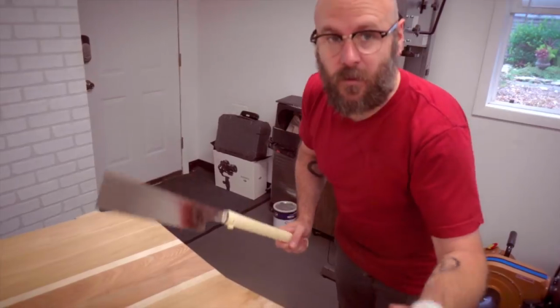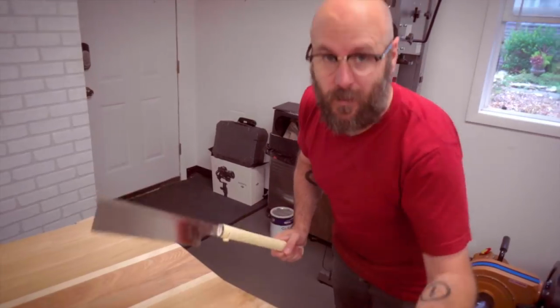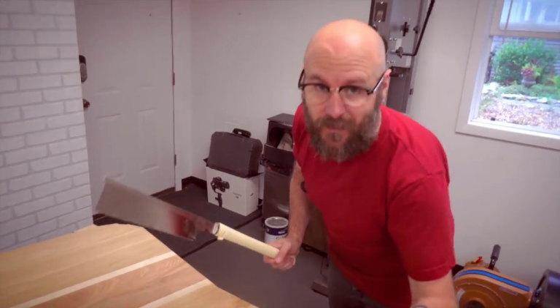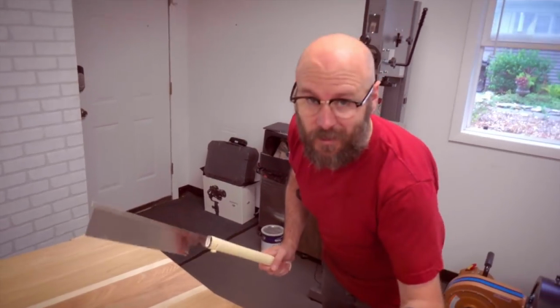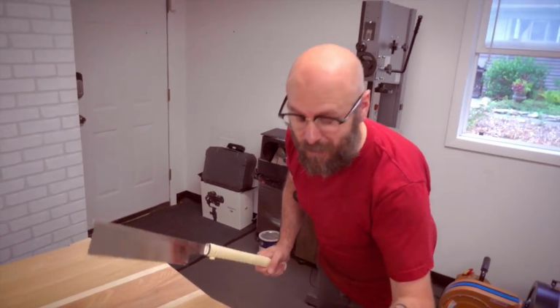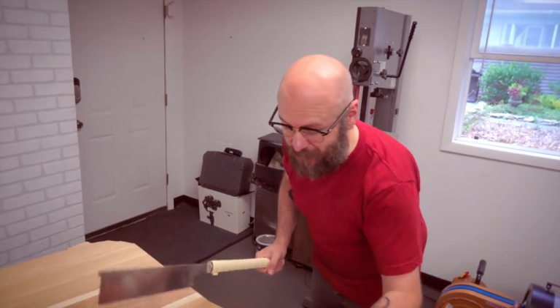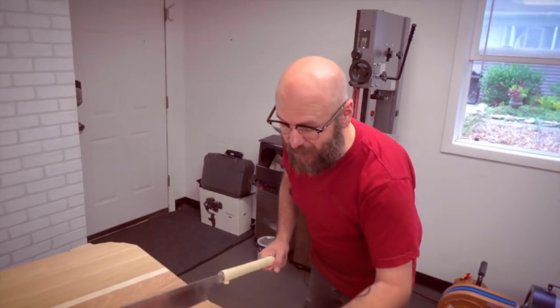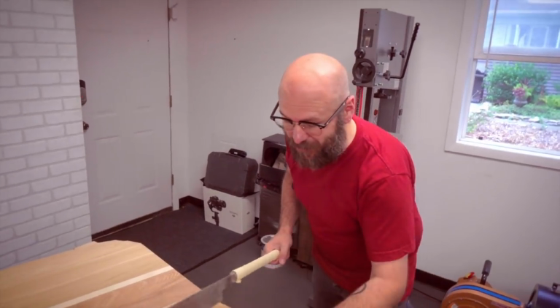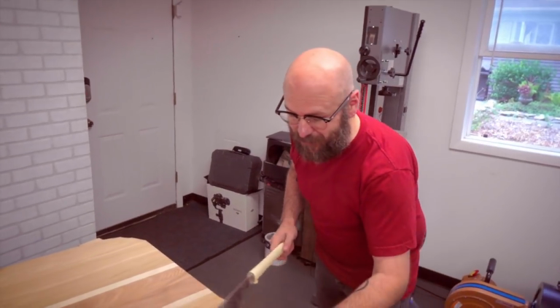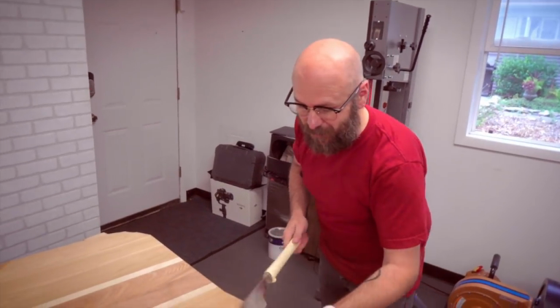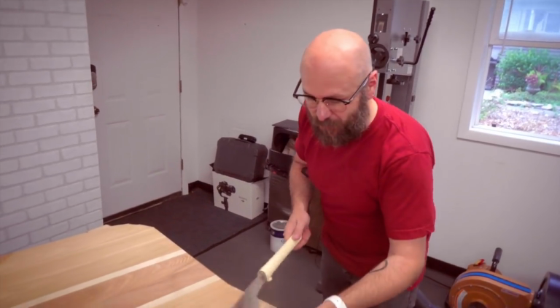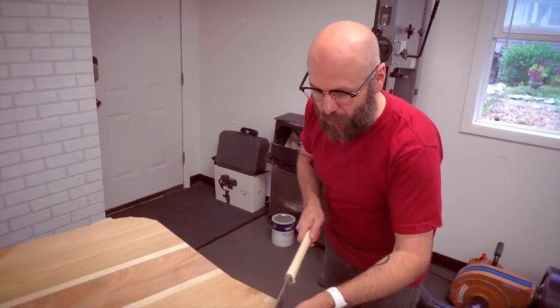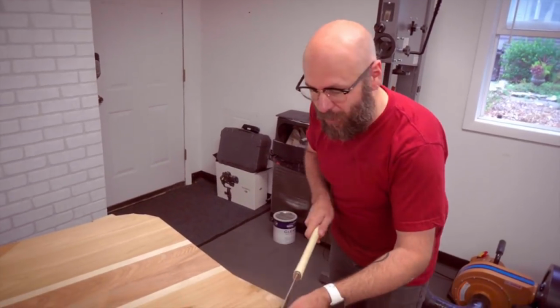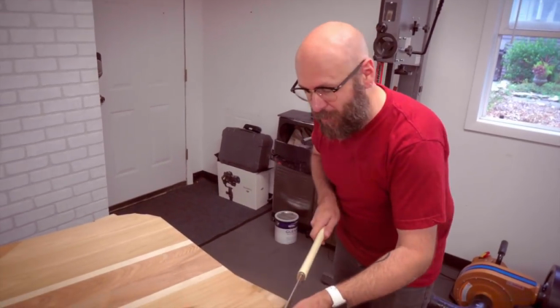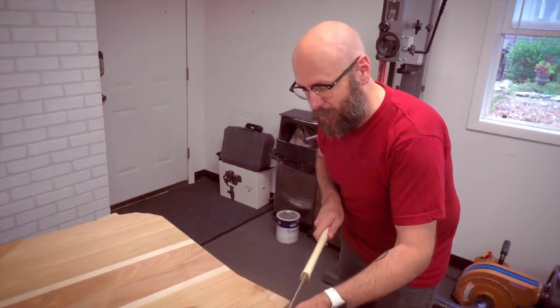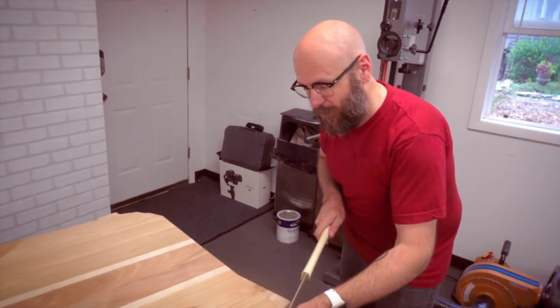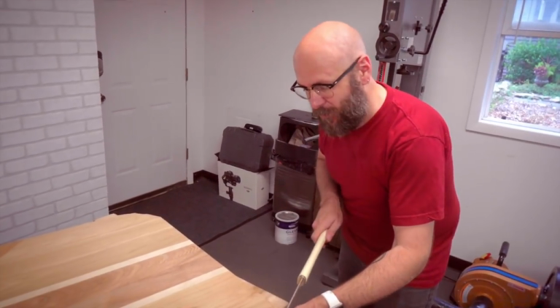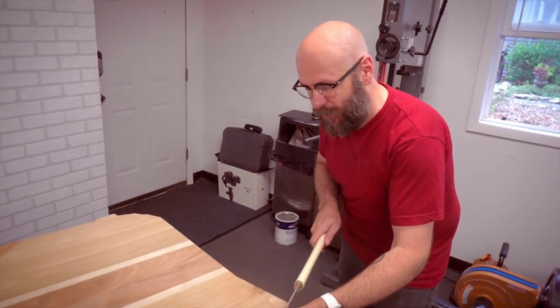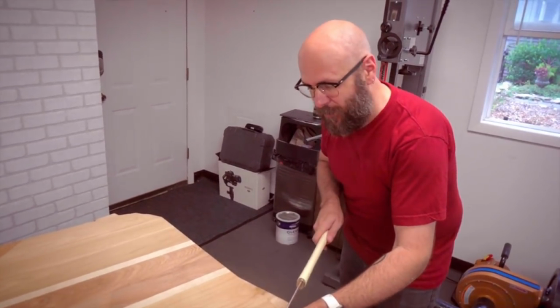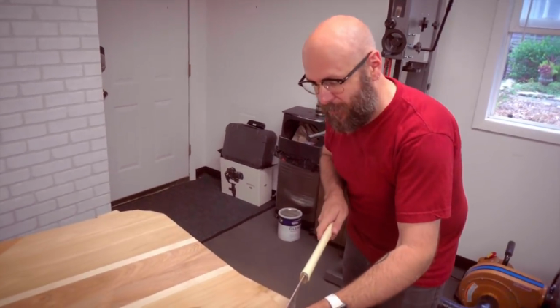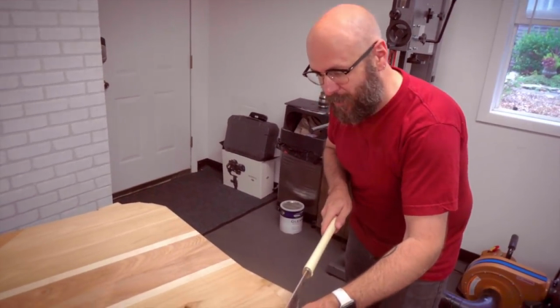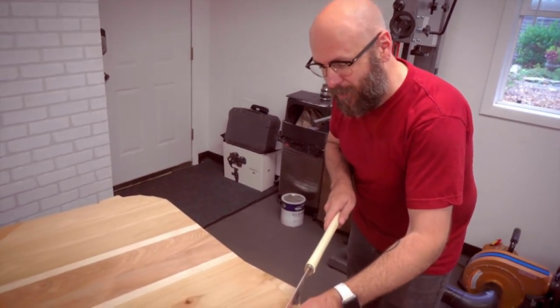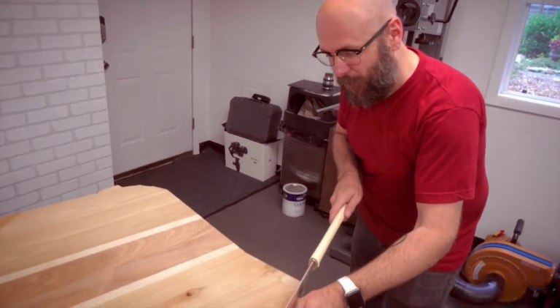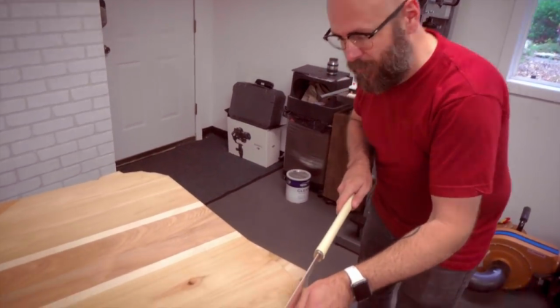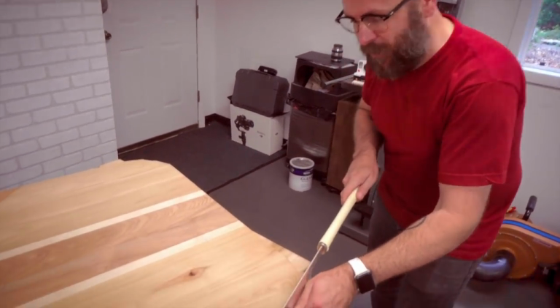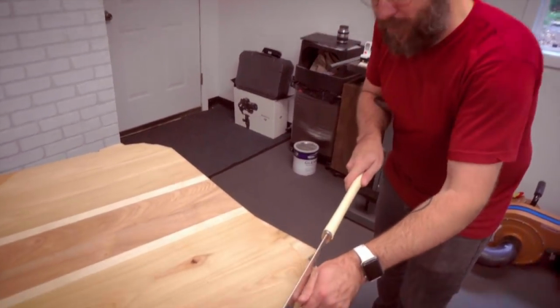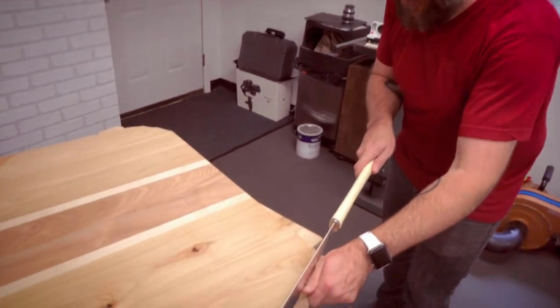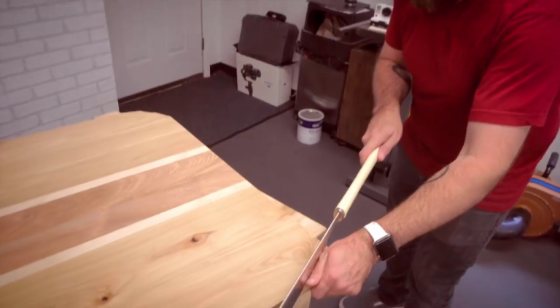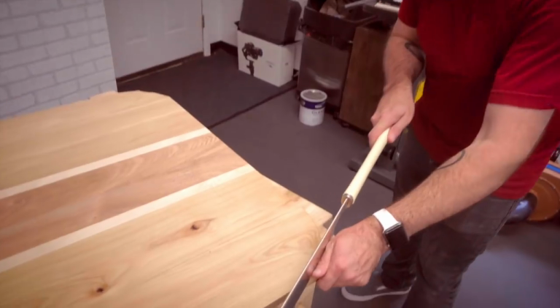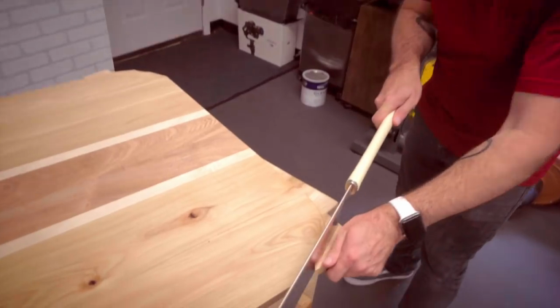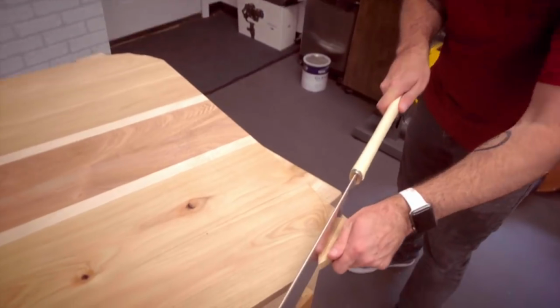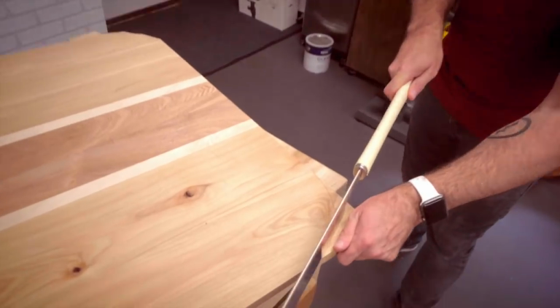We don't have any good blades for the jigsaw, so we're just going to use the pull saw and do a series of straight cuts.